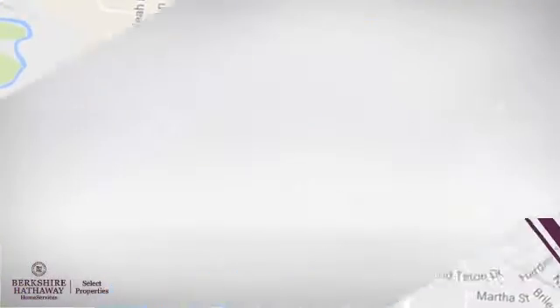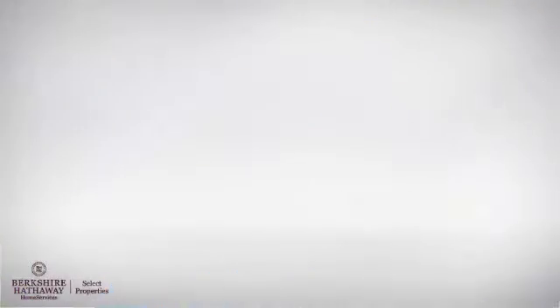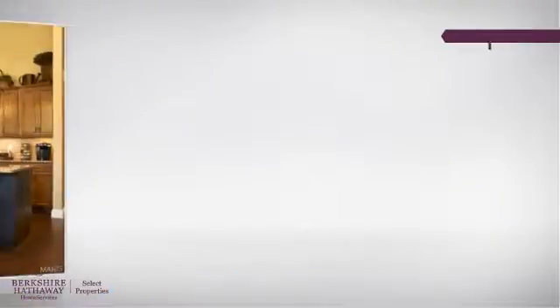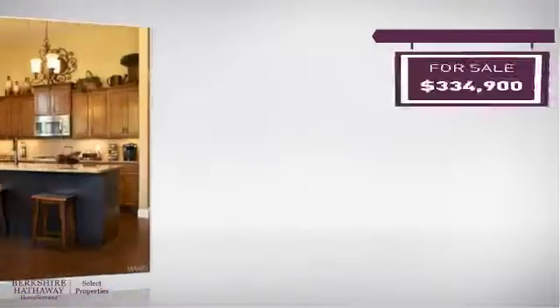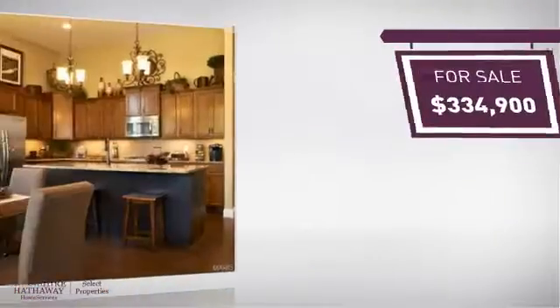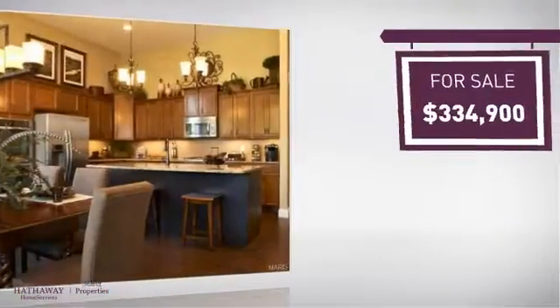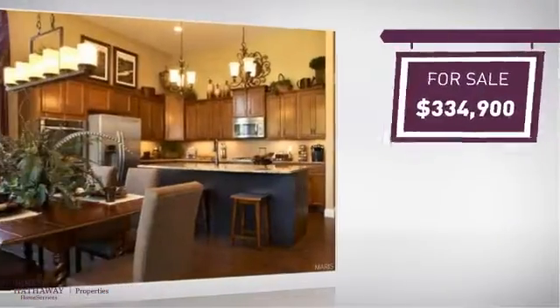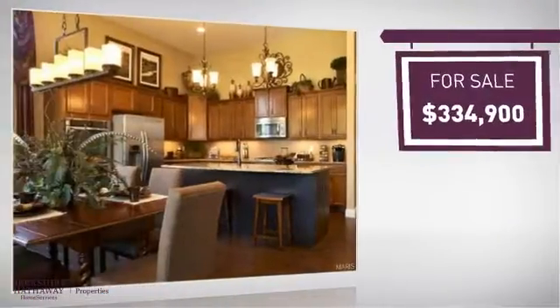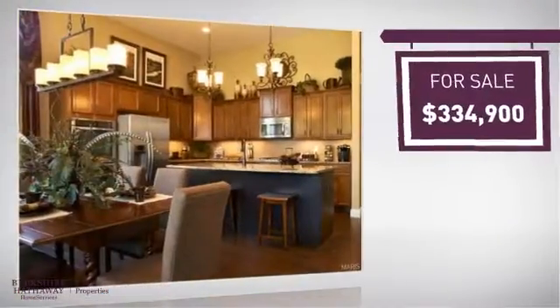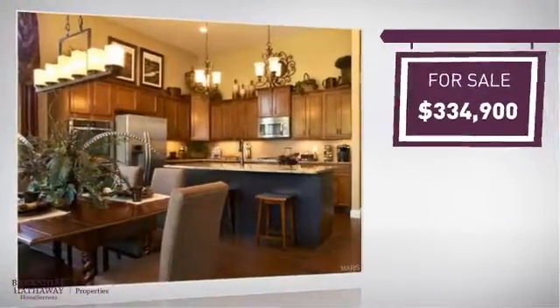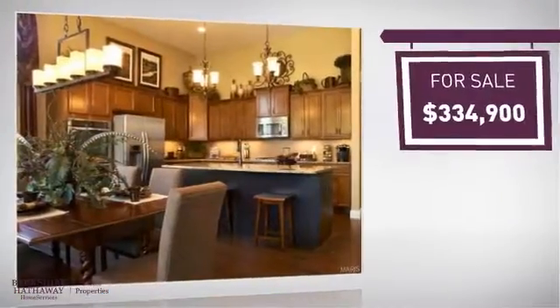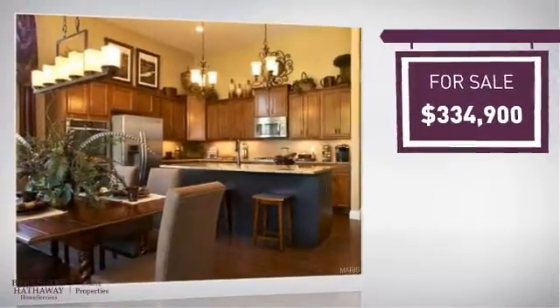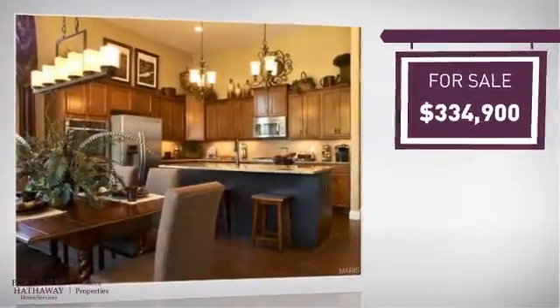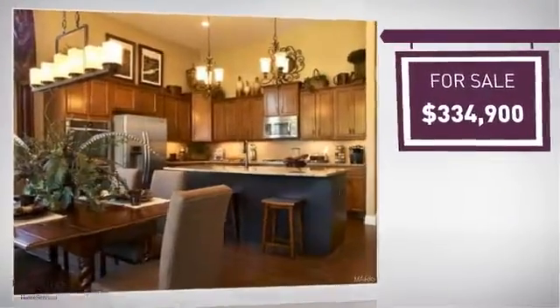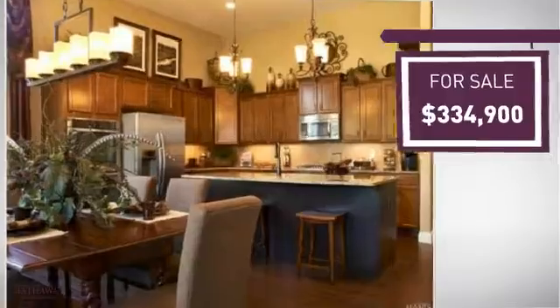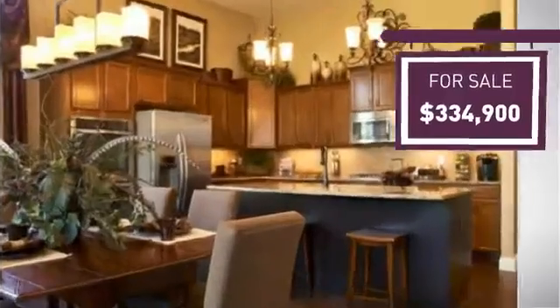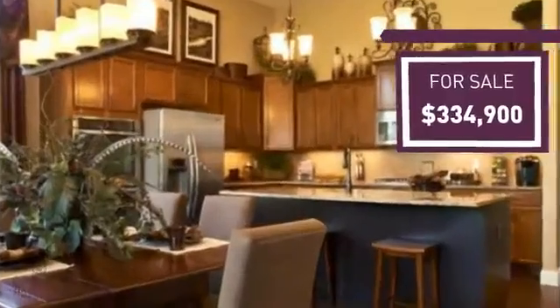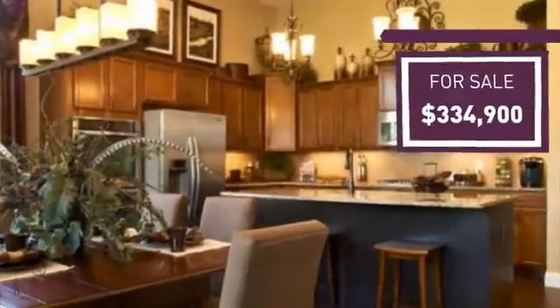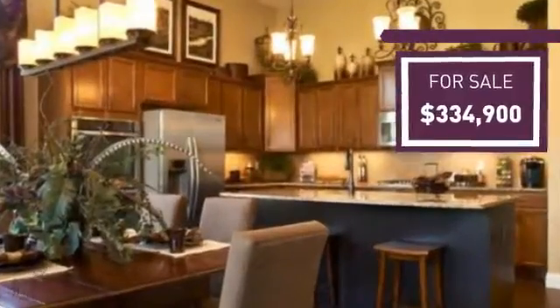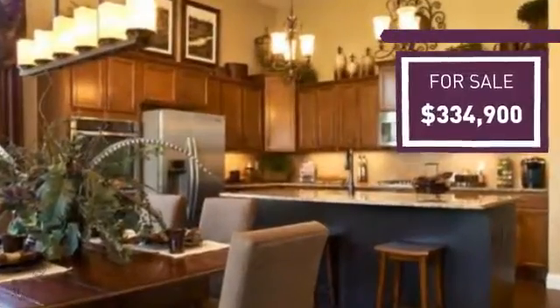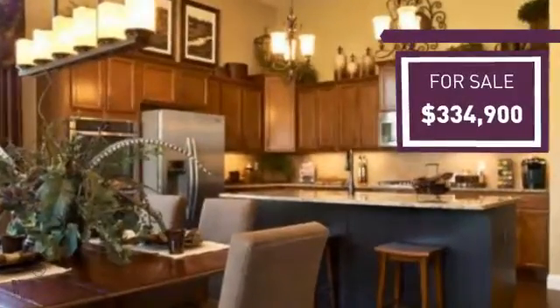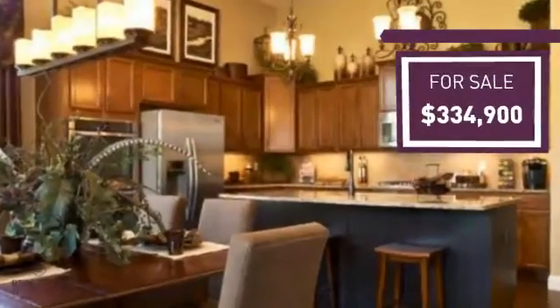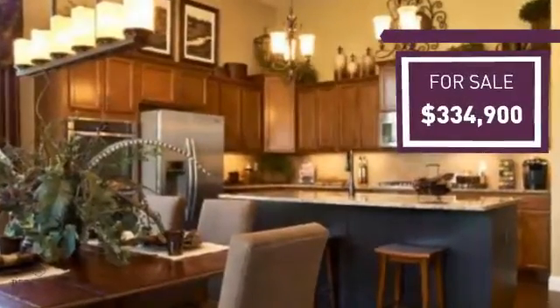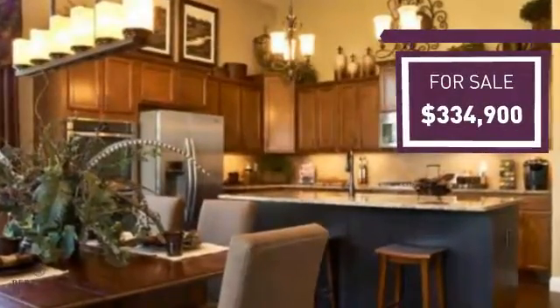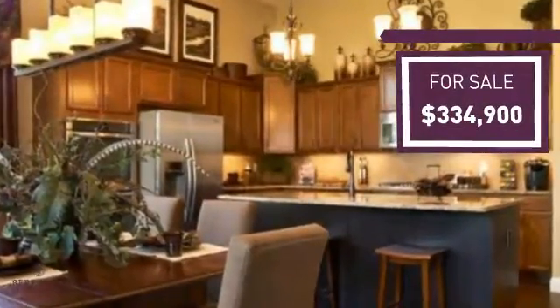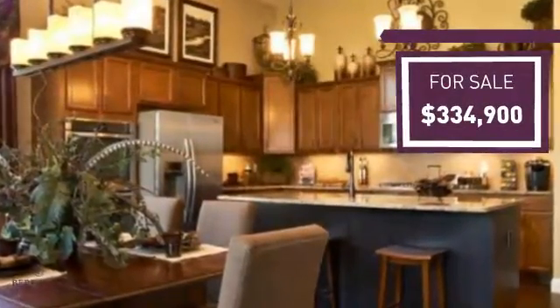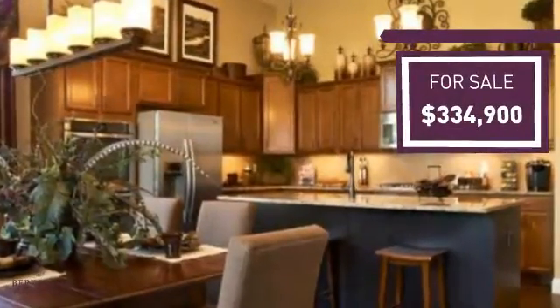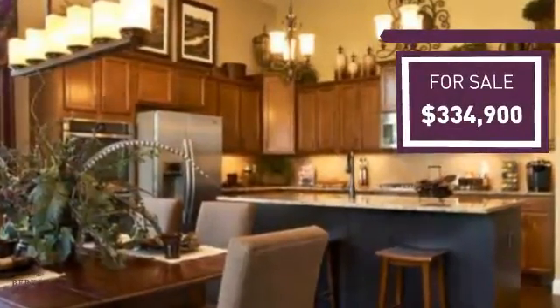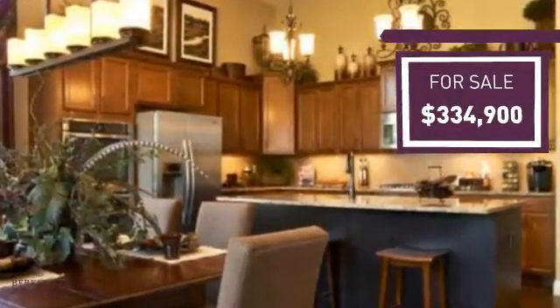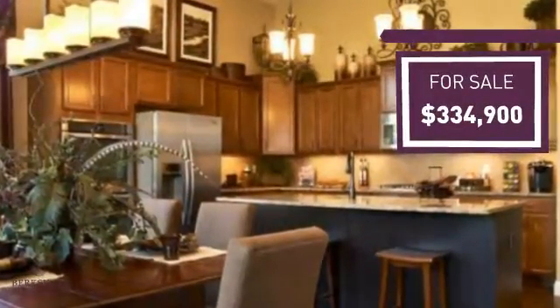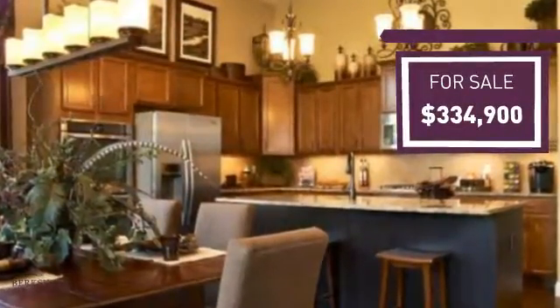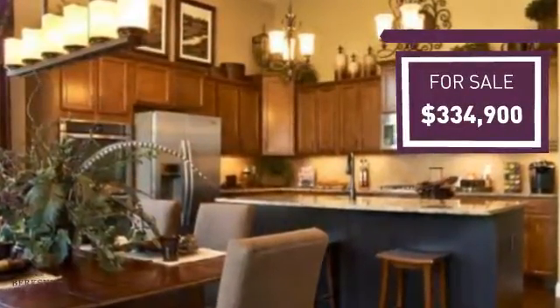Currently listed at just over $325,000, it offers an excellent value for the area.